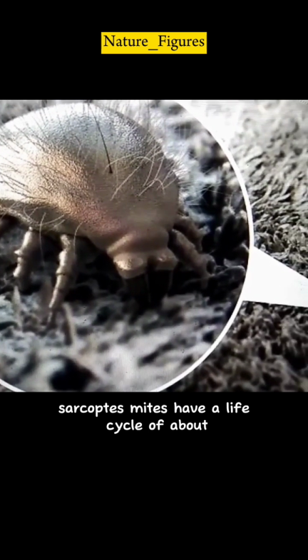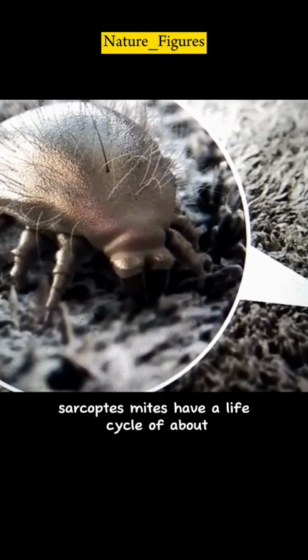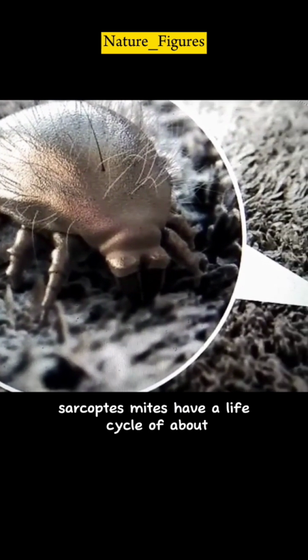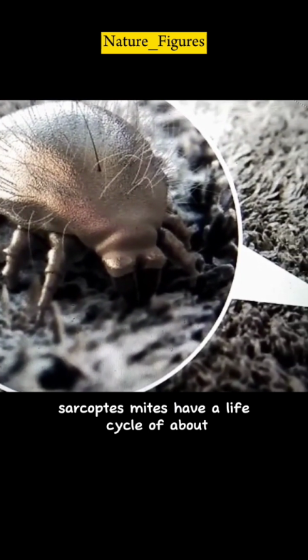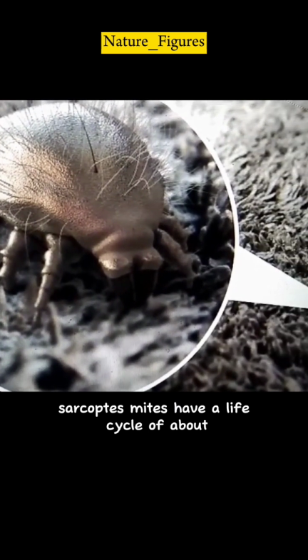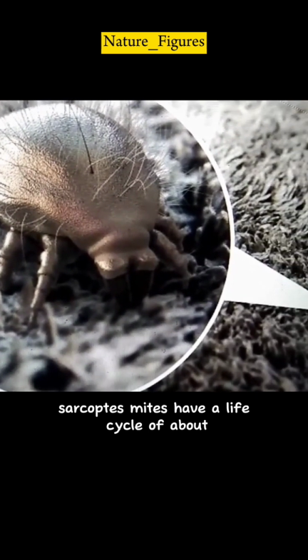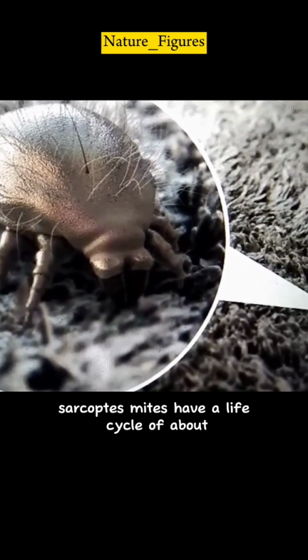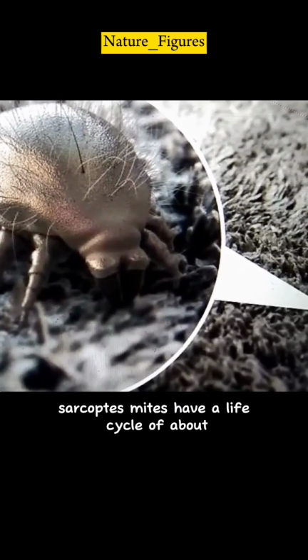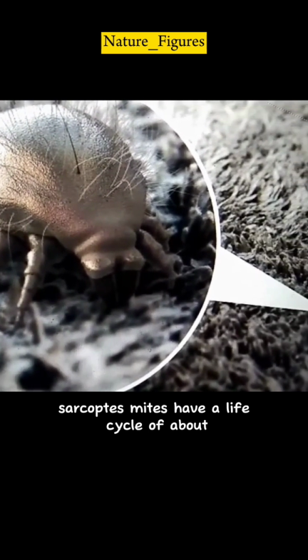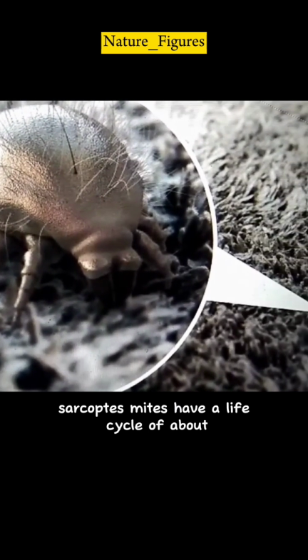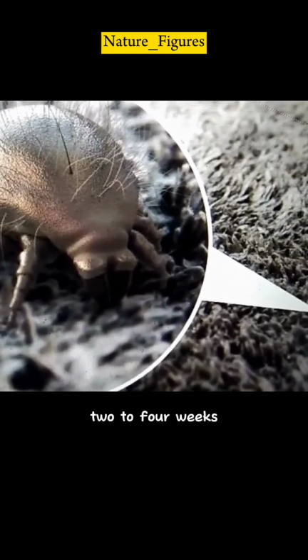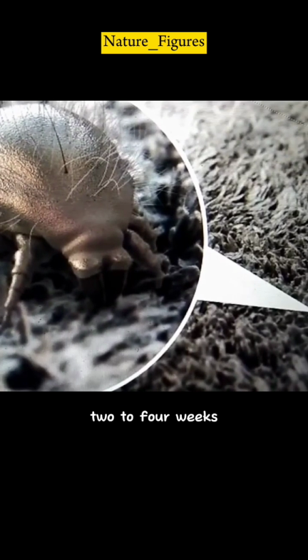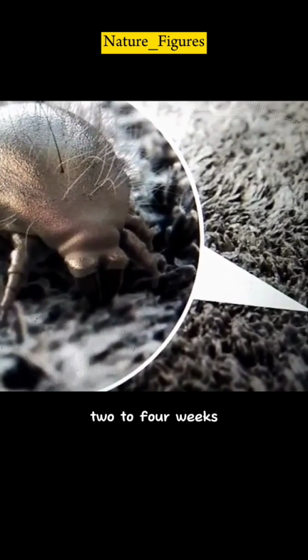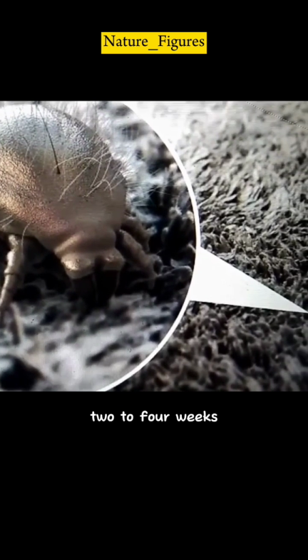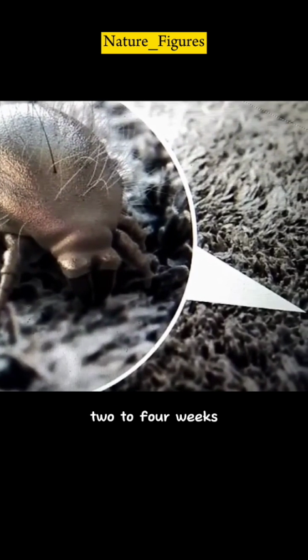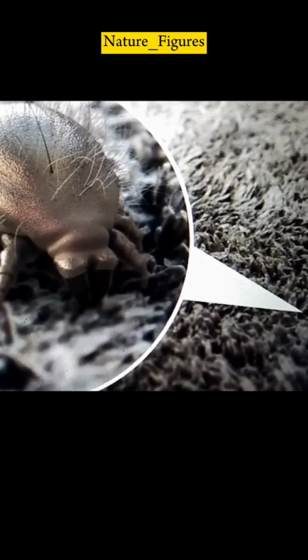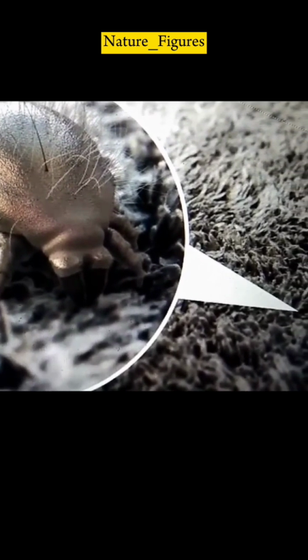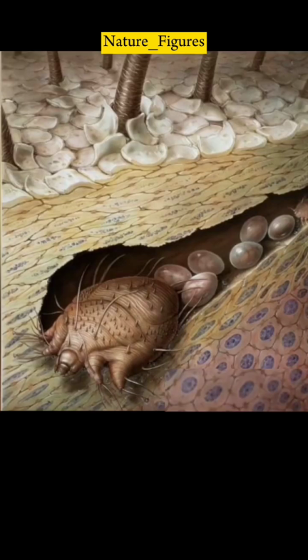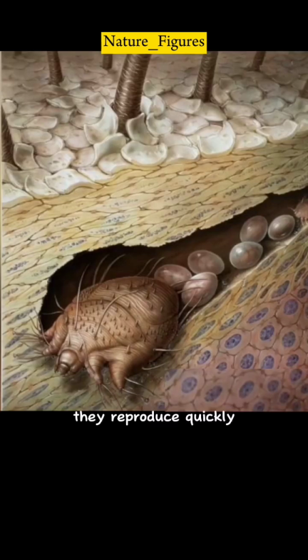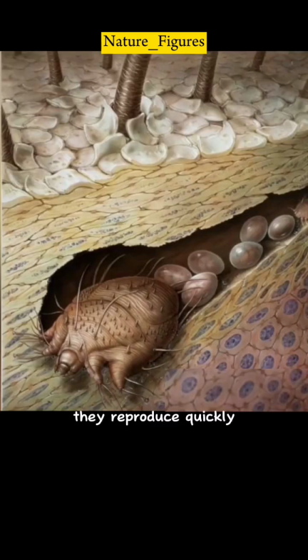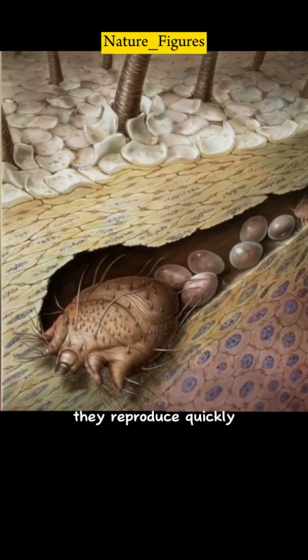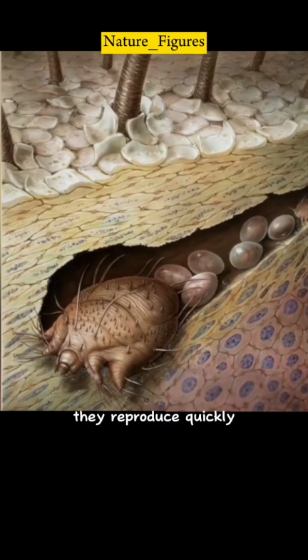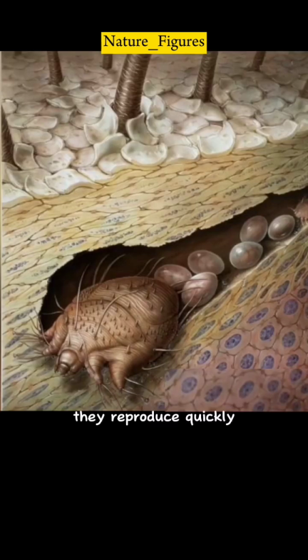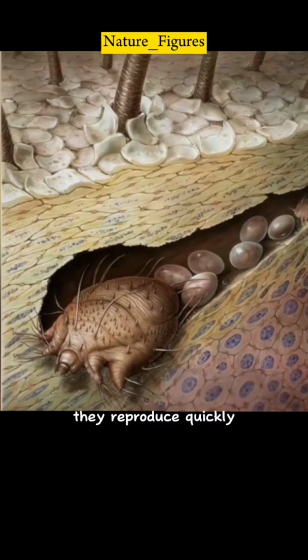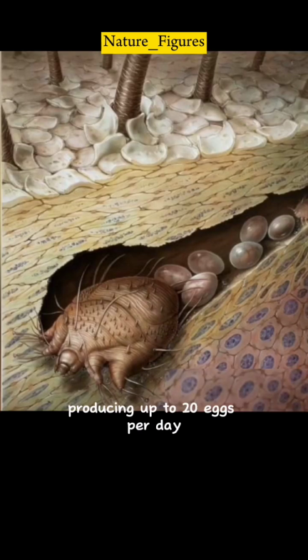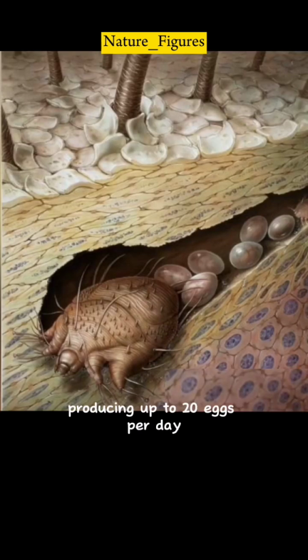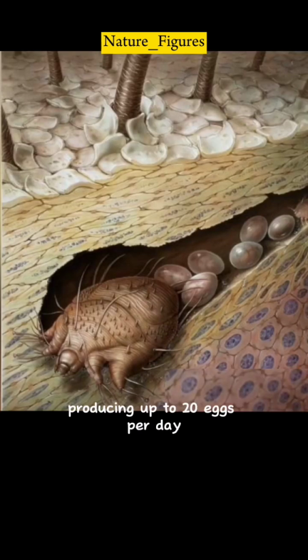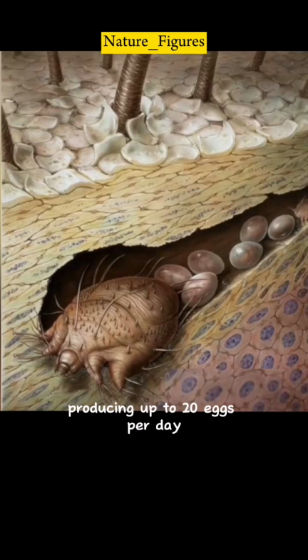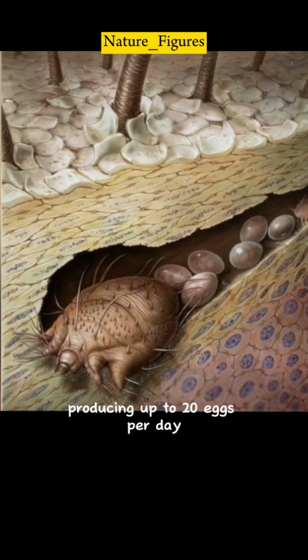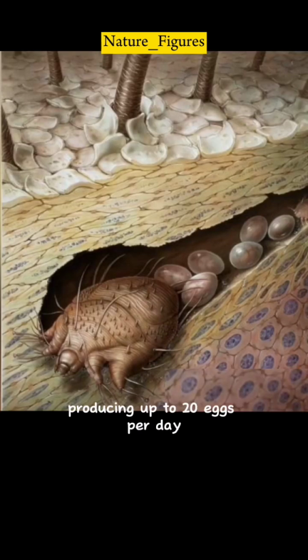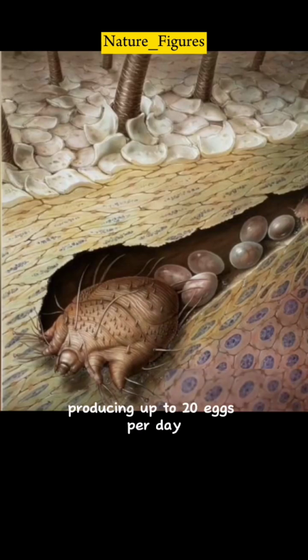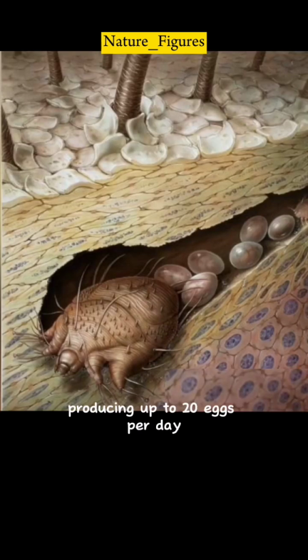Sarcoptes mites have a life cycle of about 2 to 4 weeks. They reproduce quickly, producing up to 20 eggs per day.